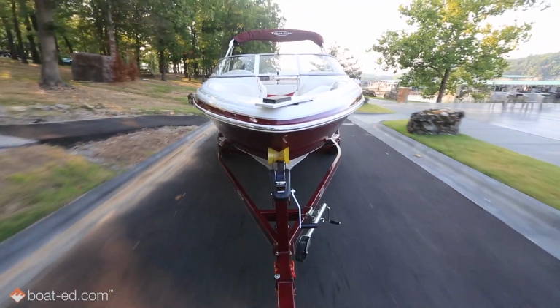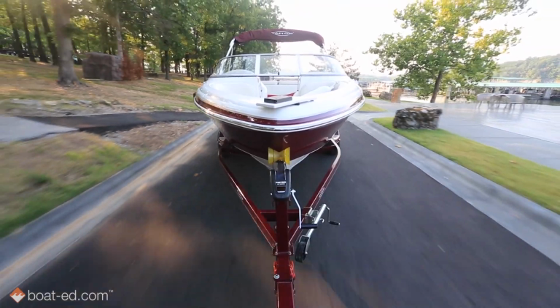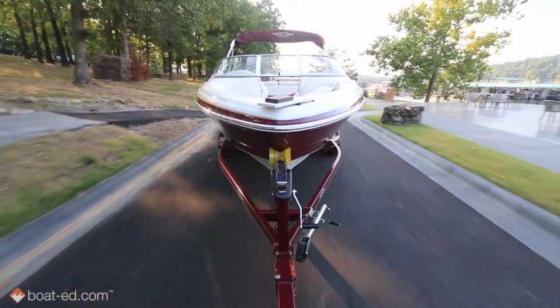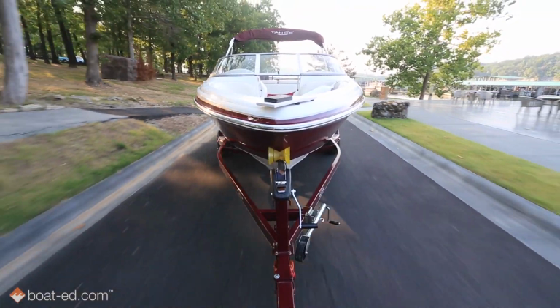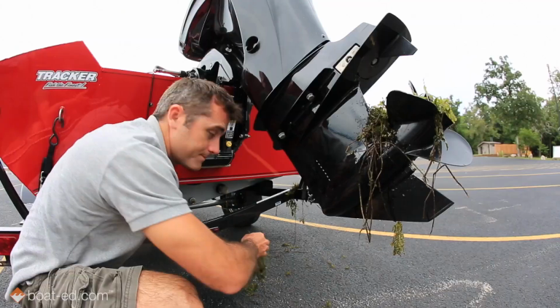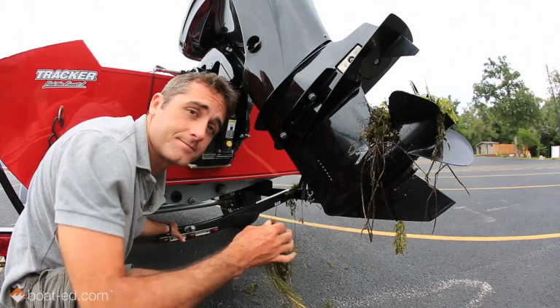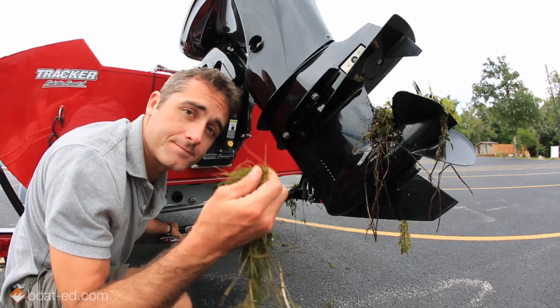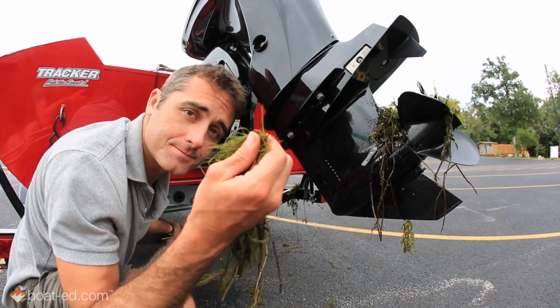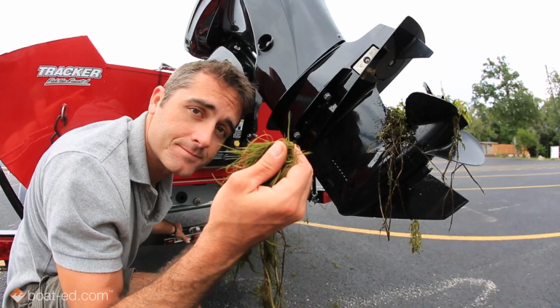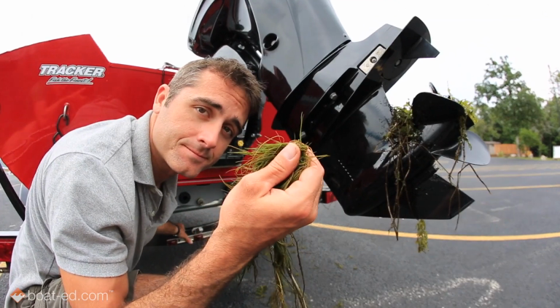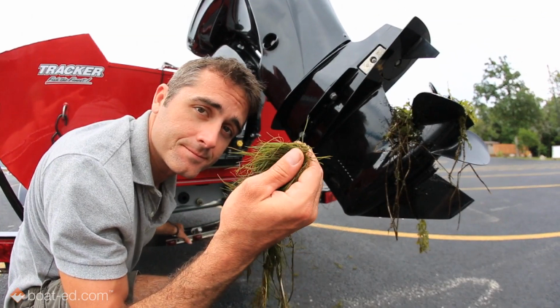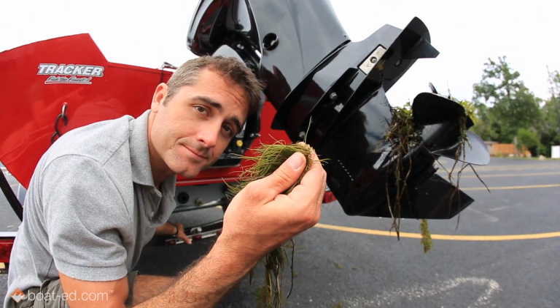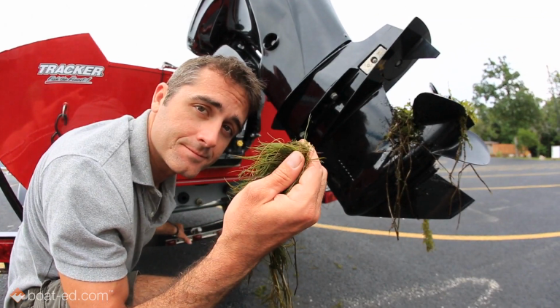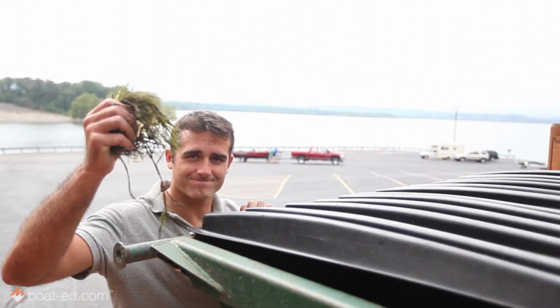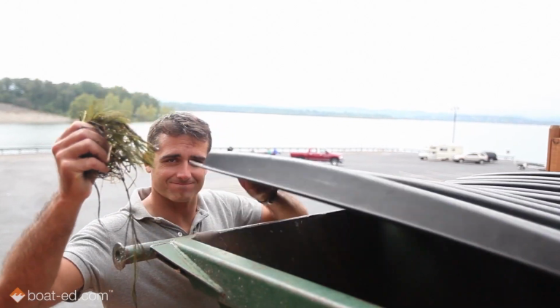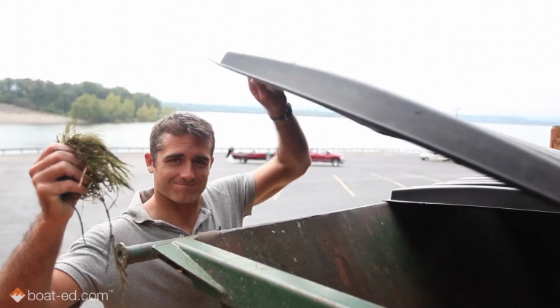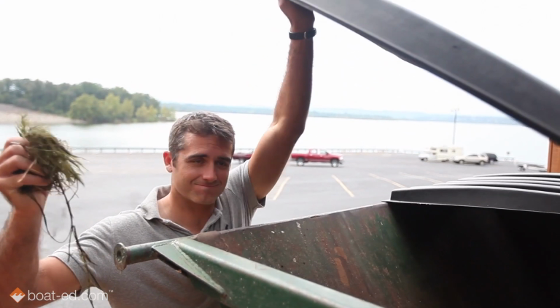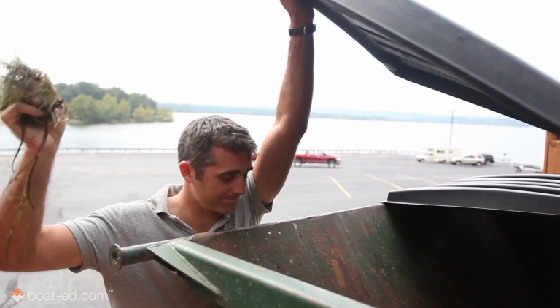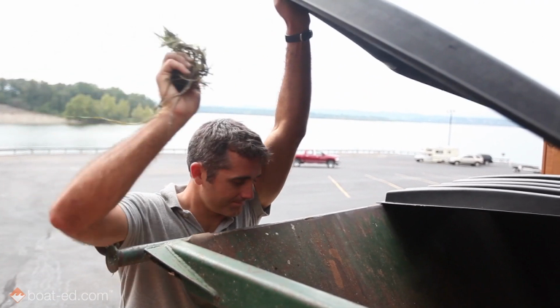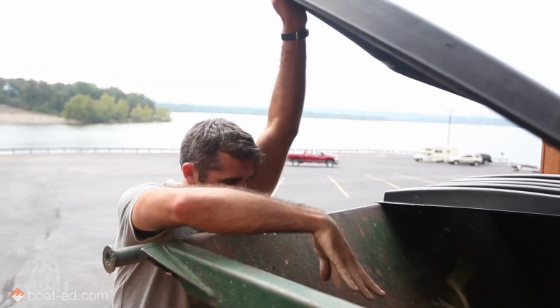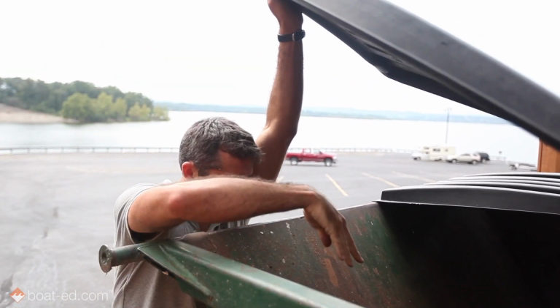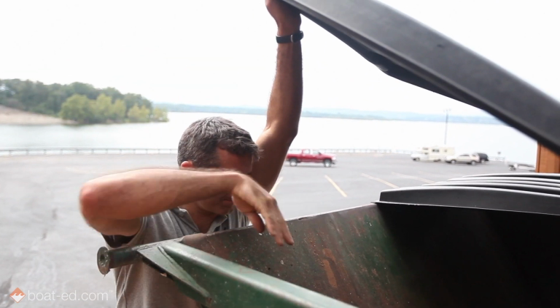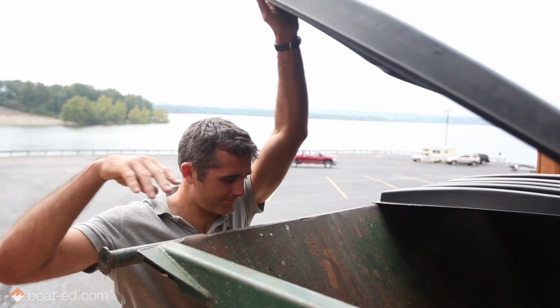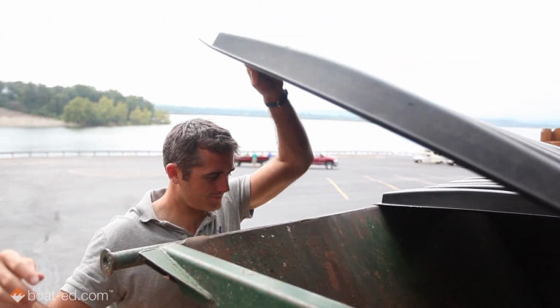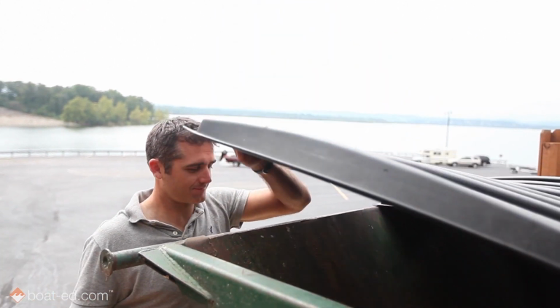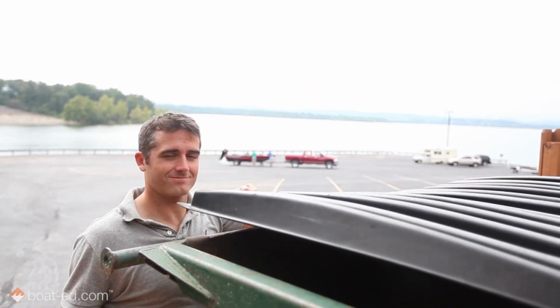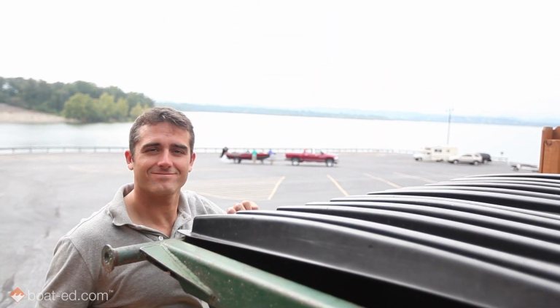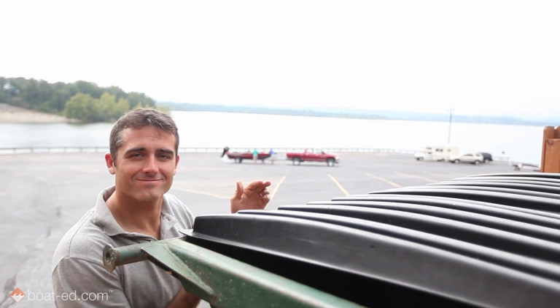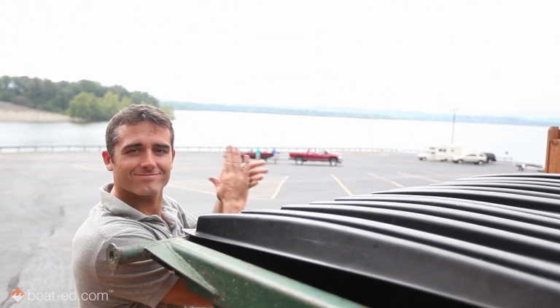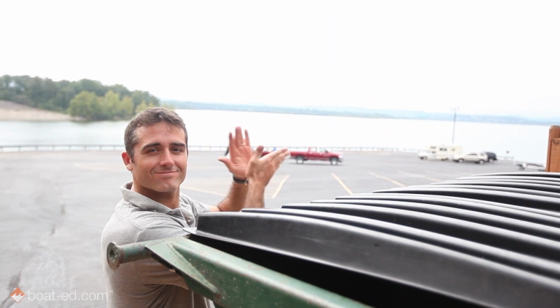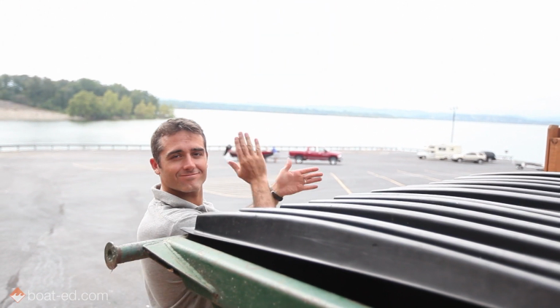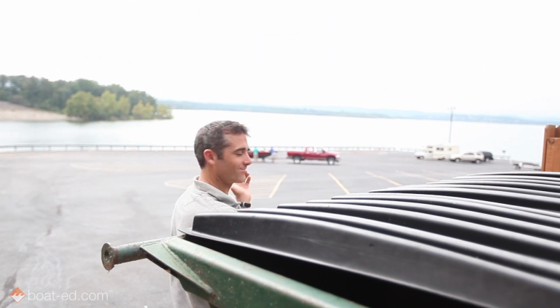And if we don't let these invasive species ride away from here on our boats and gear, they can't get into someplace else to cause trouble. It's that simple.